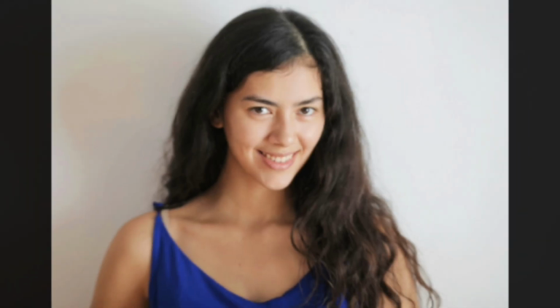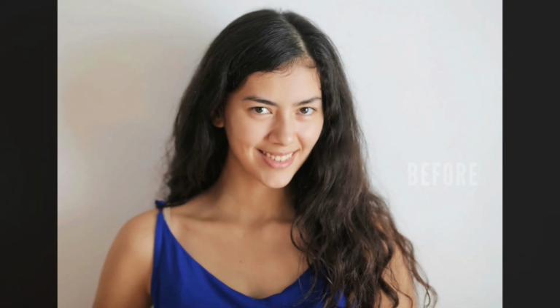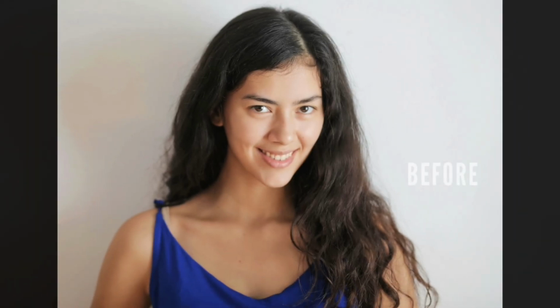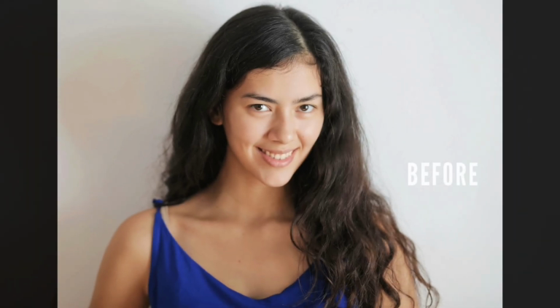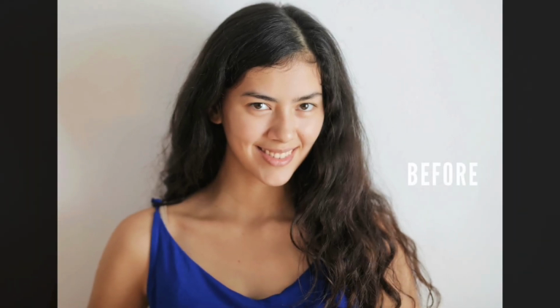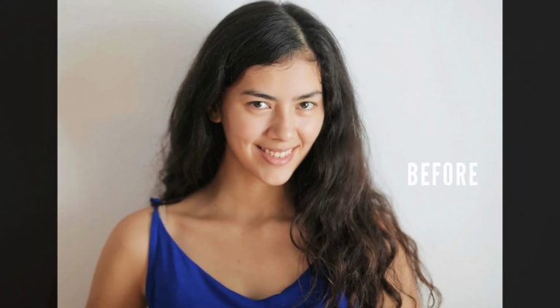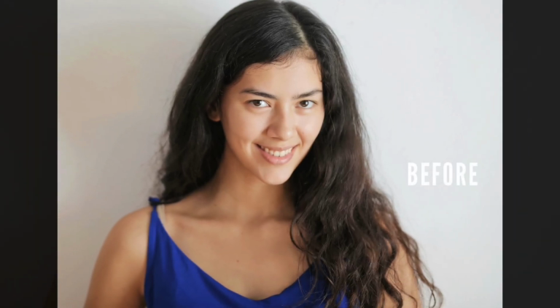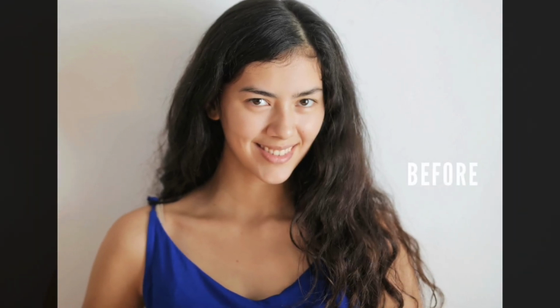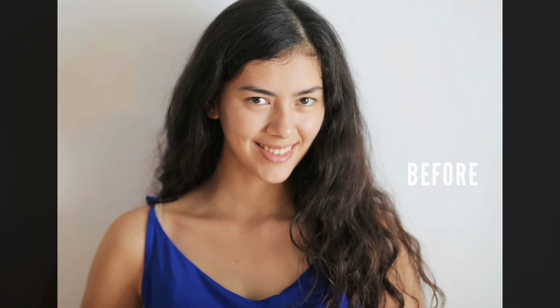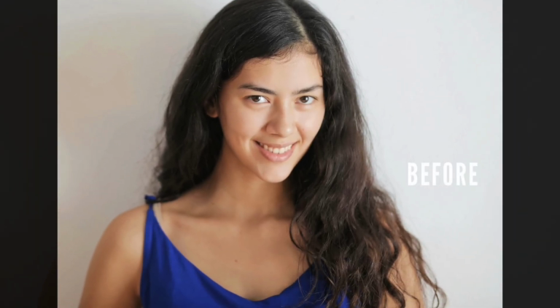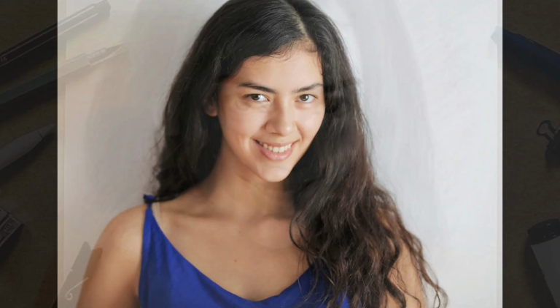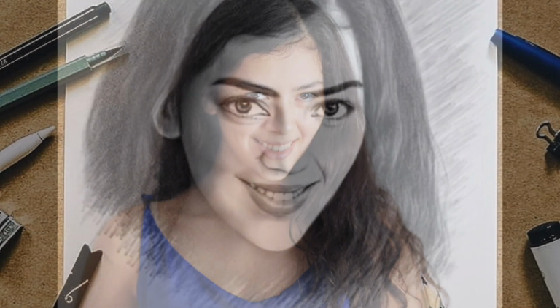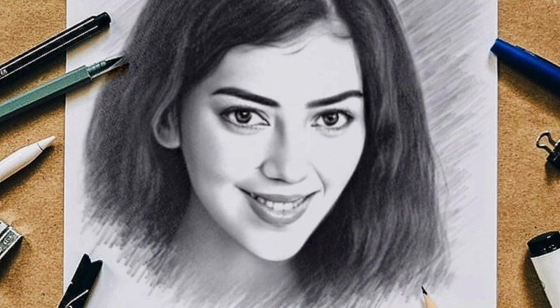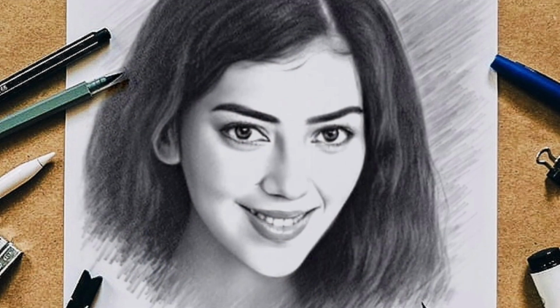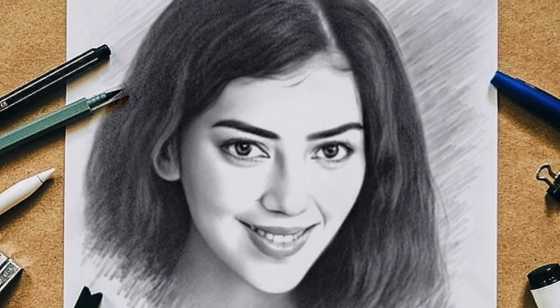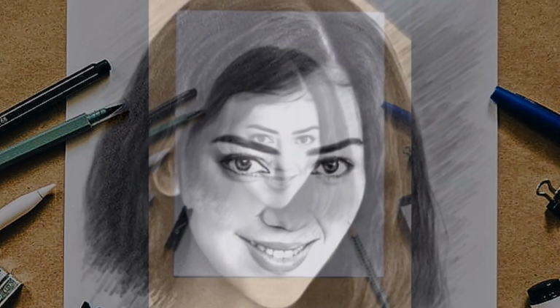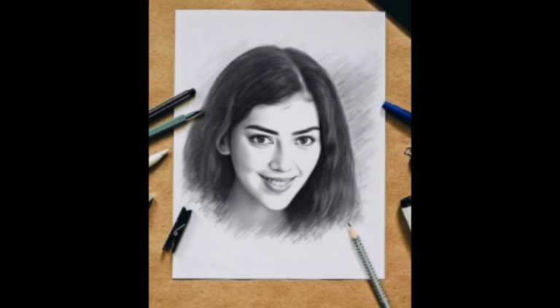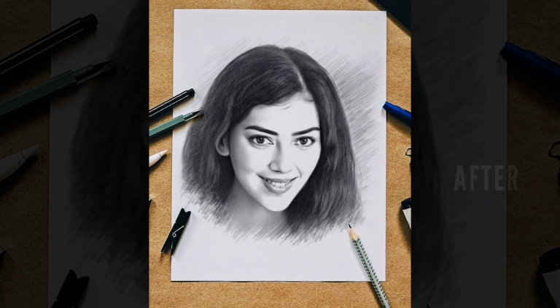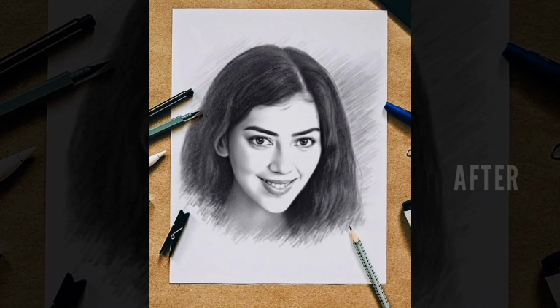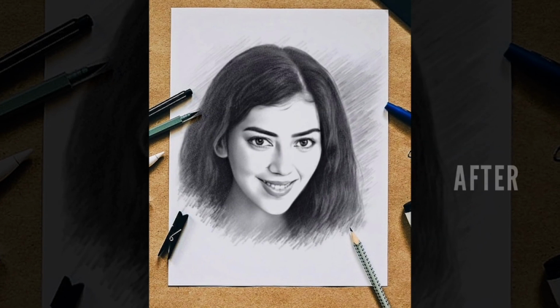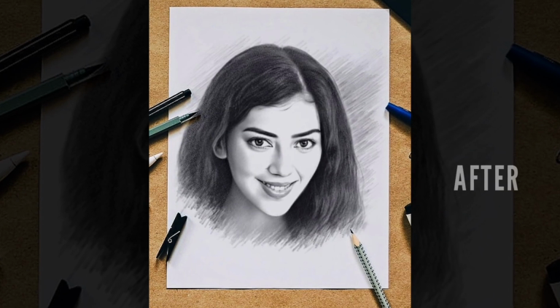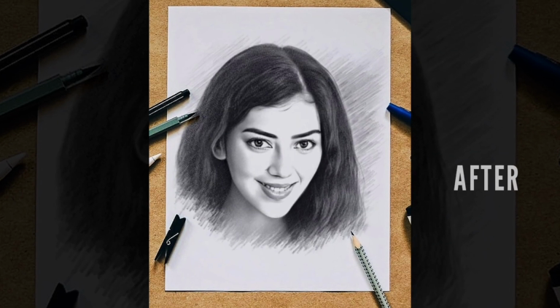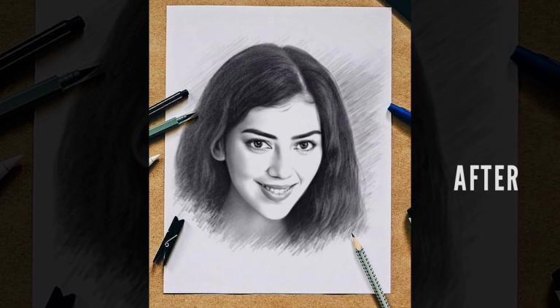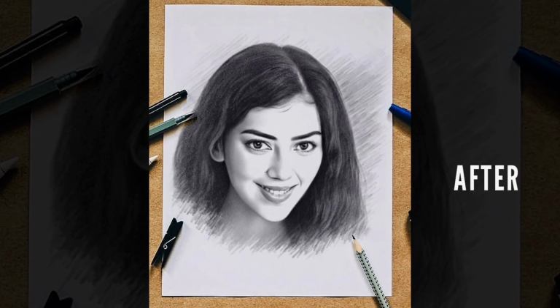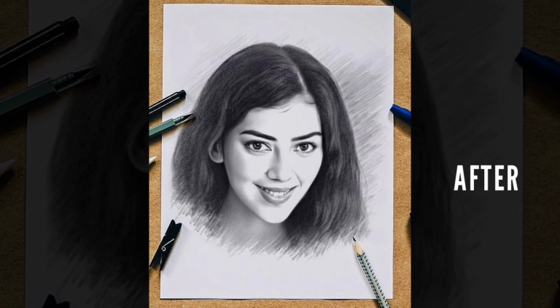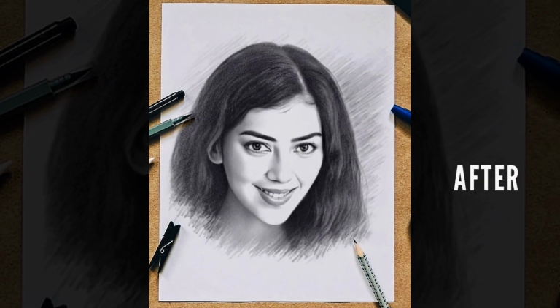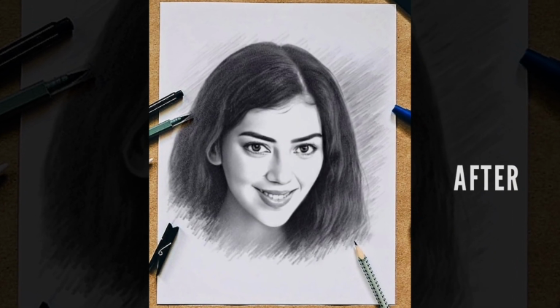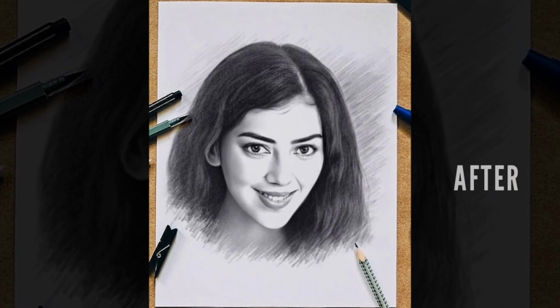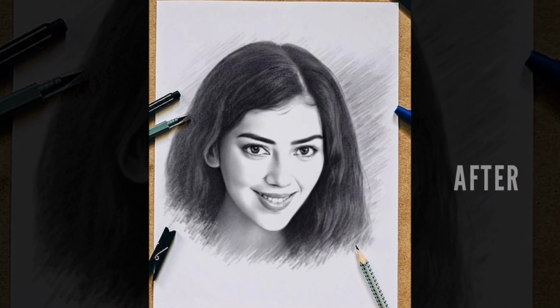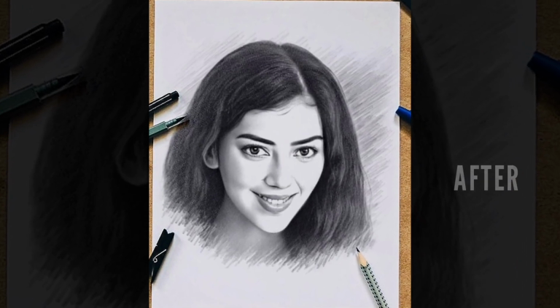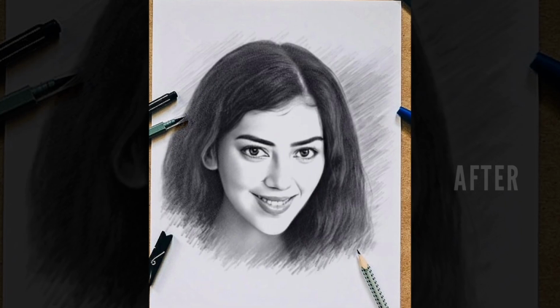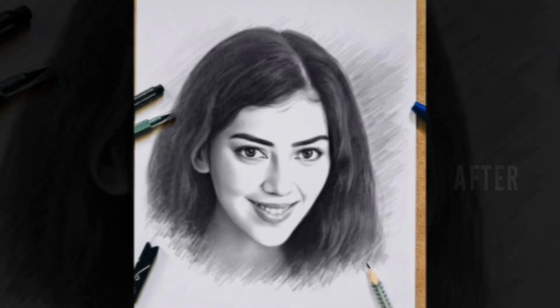You can see before one and after one, it looks perfect. Watch the video till the end — let's start.